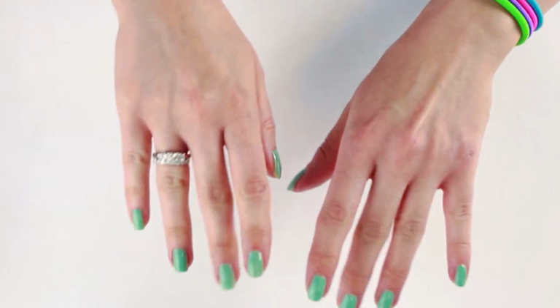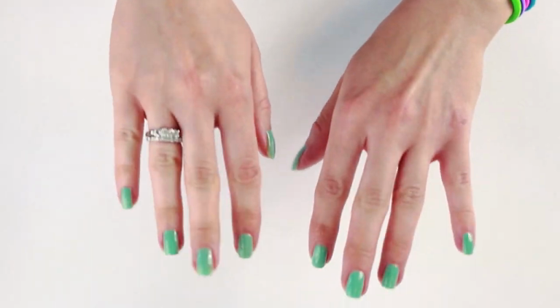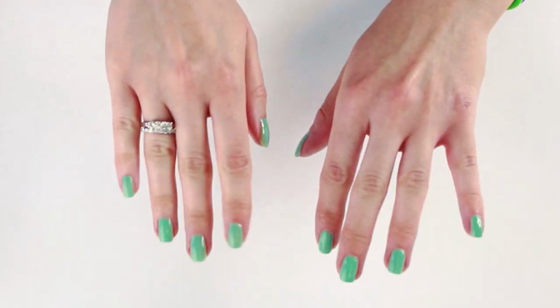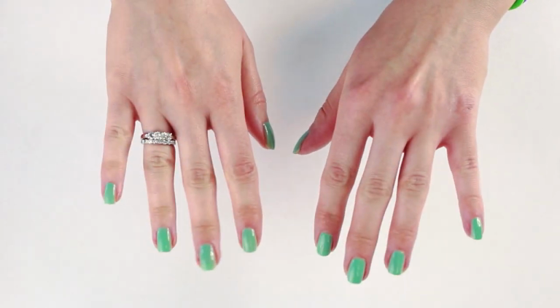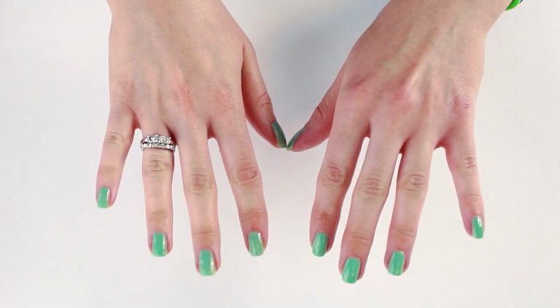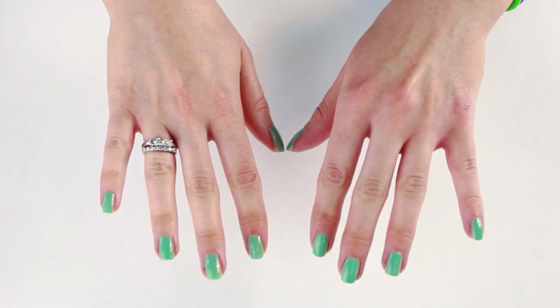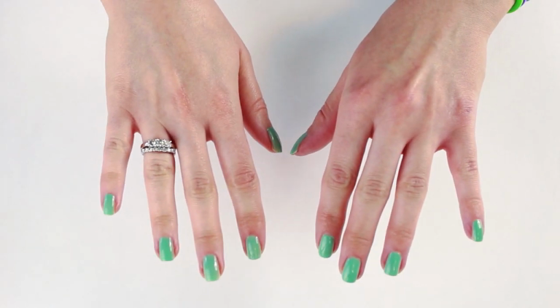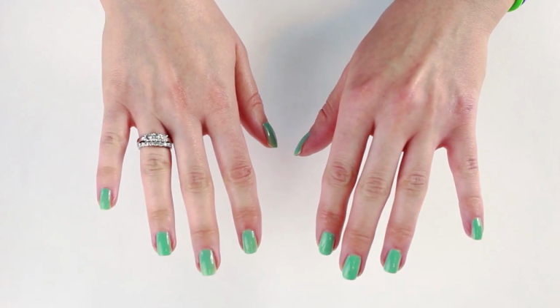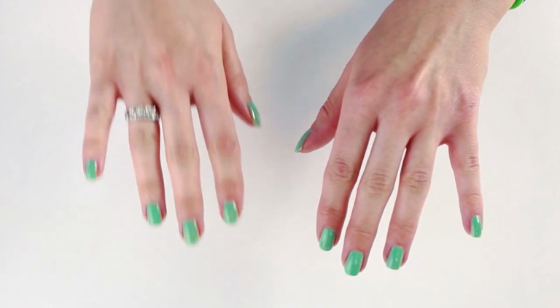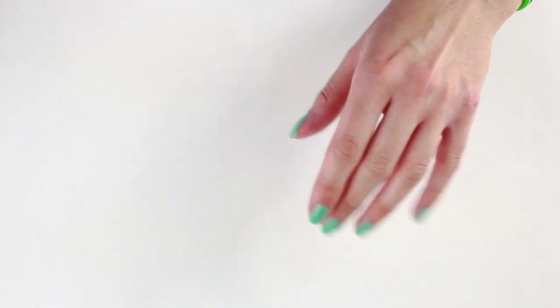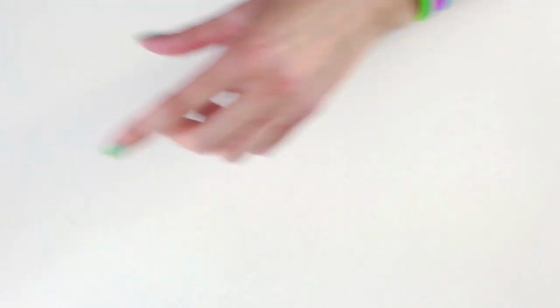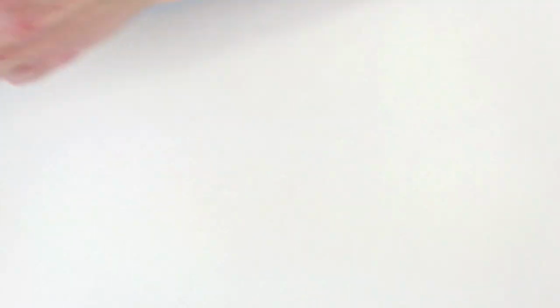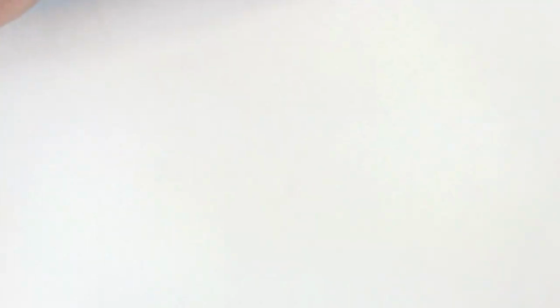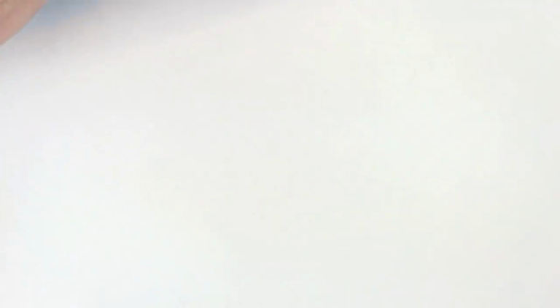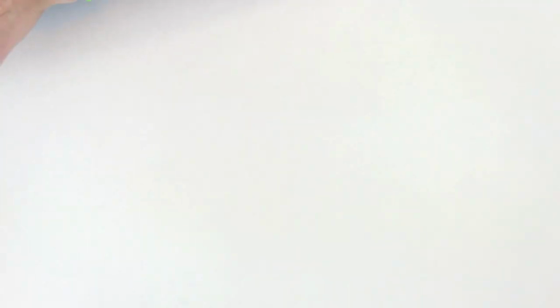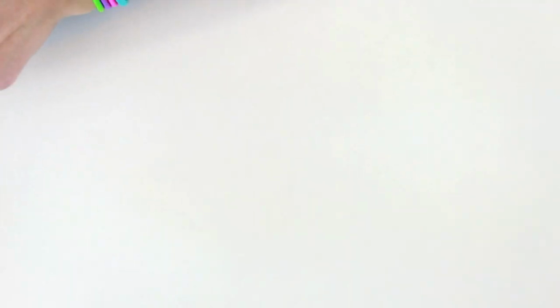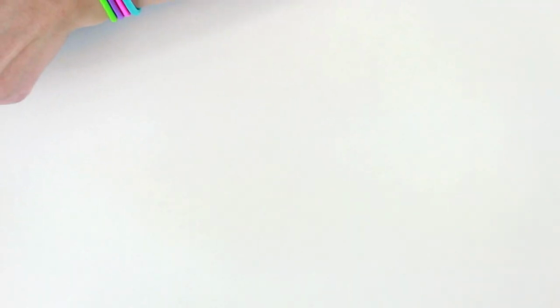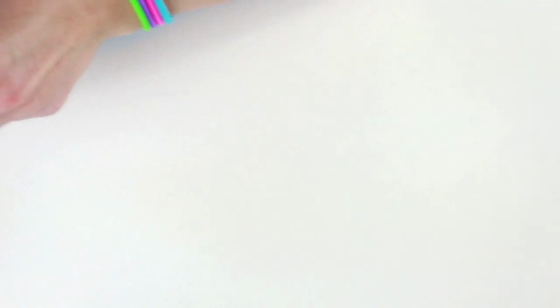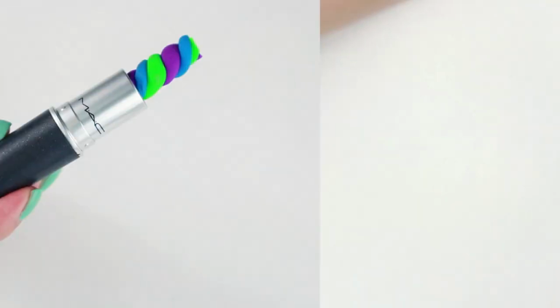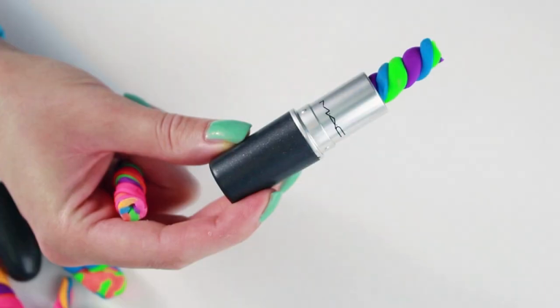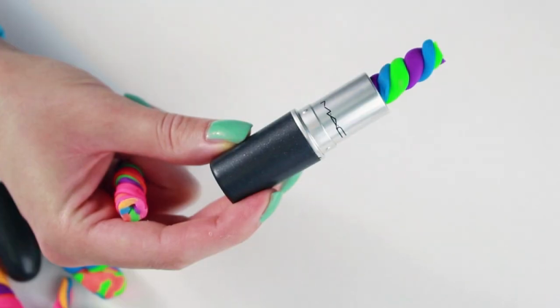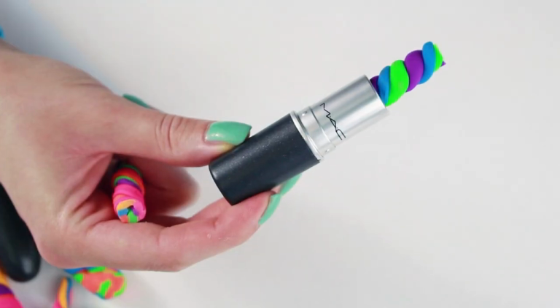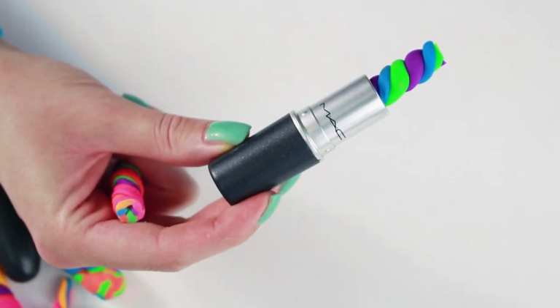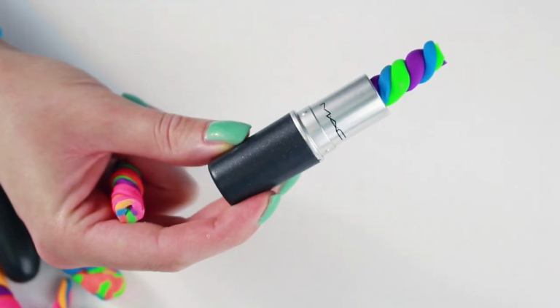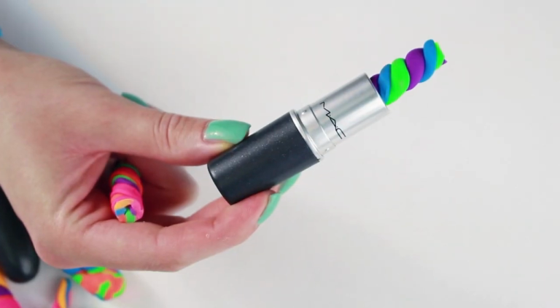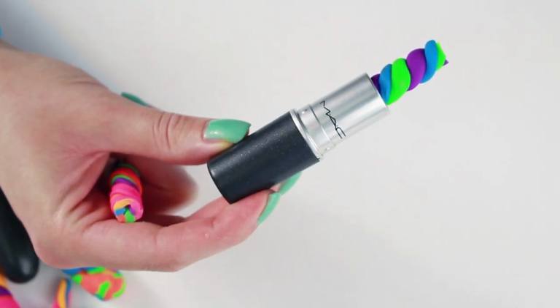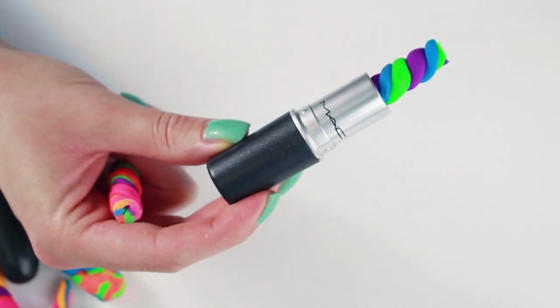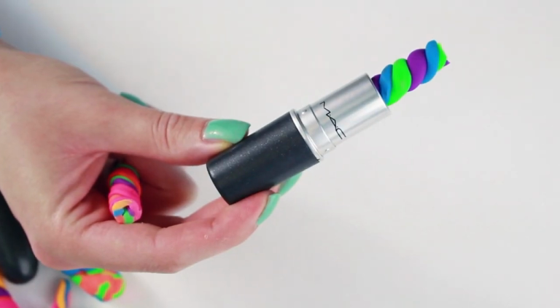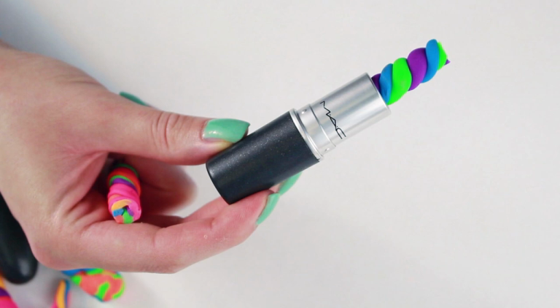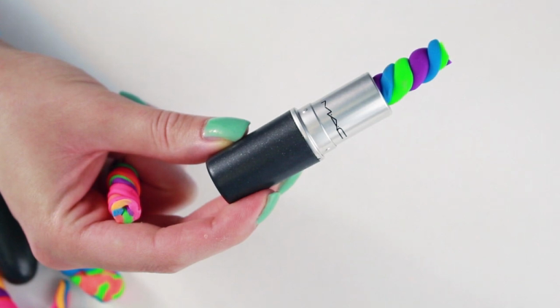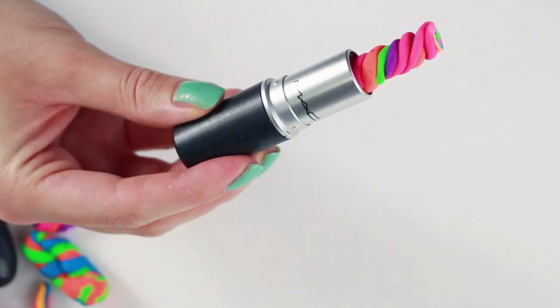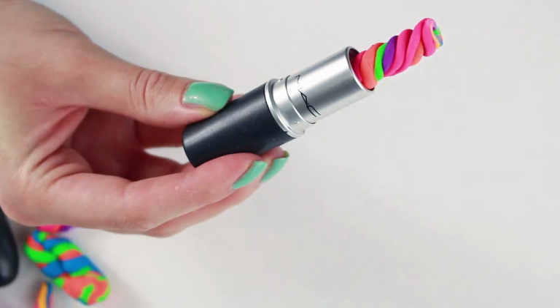Hey stylers, today I'm going to show you how to make a swirl lollipop inspired eraser in a lipstick tube.